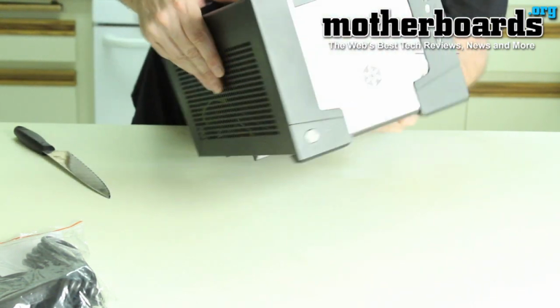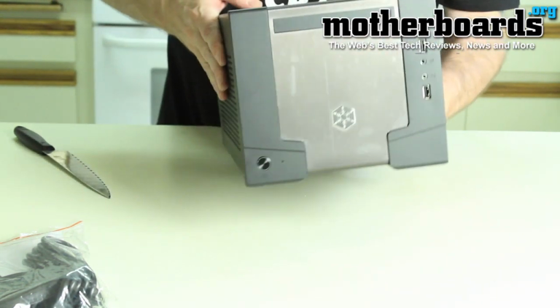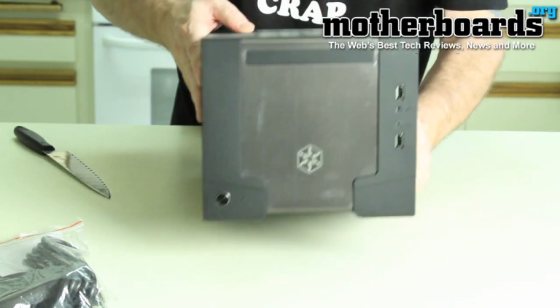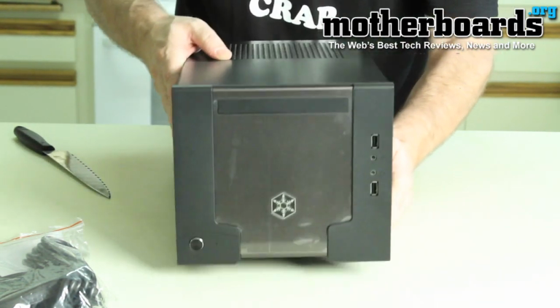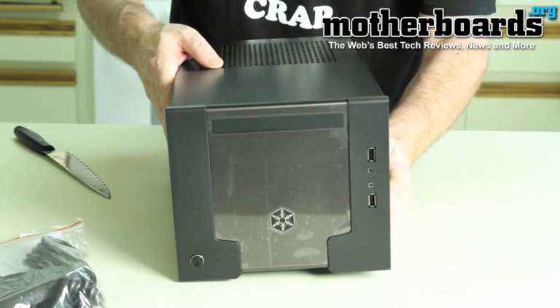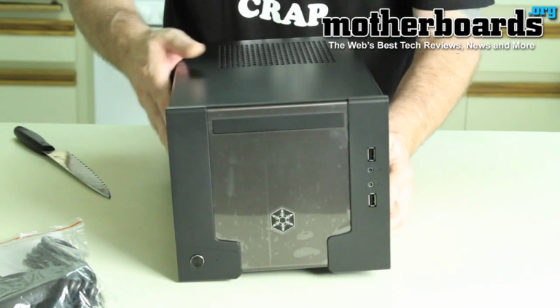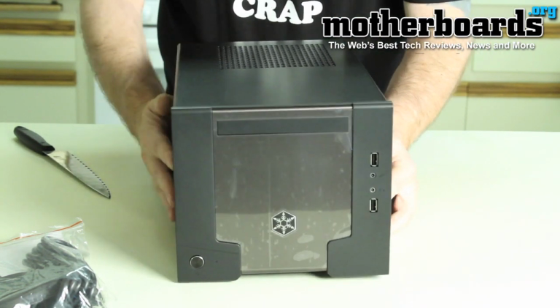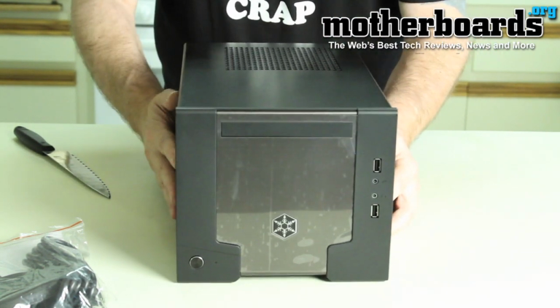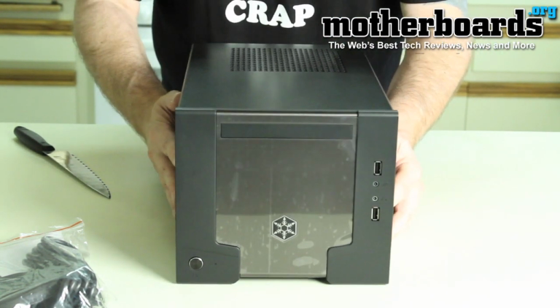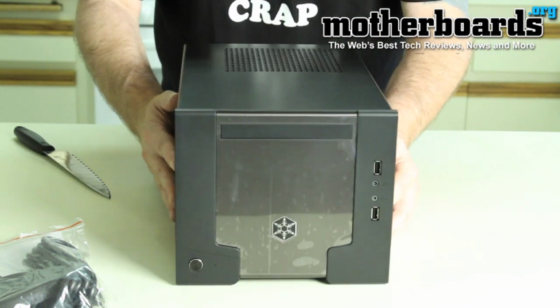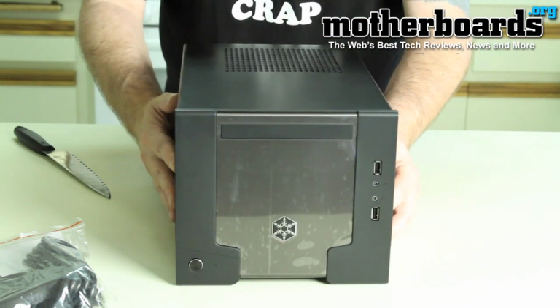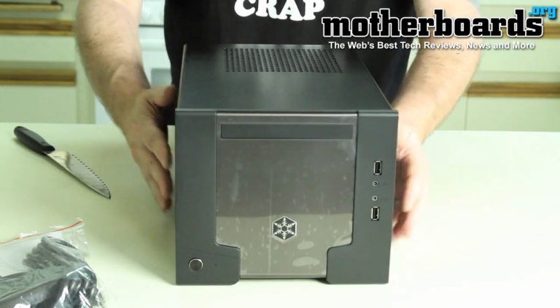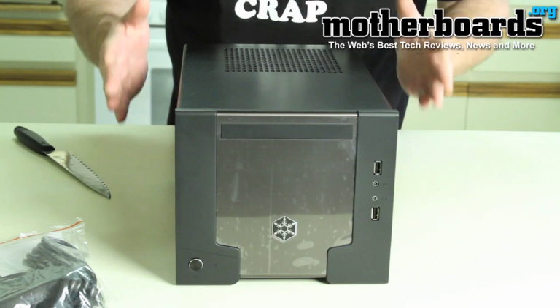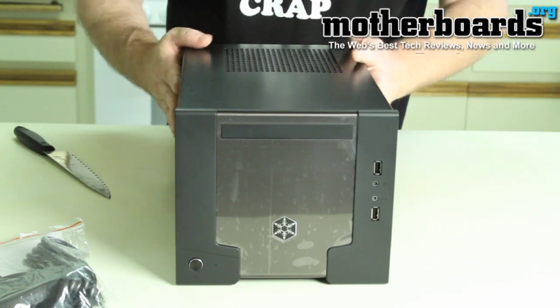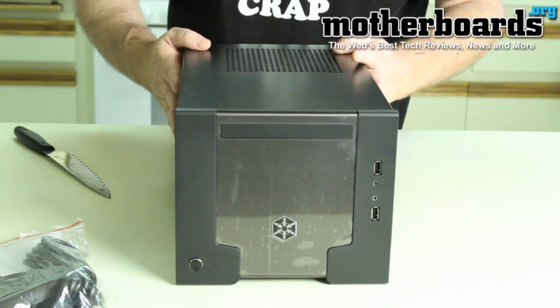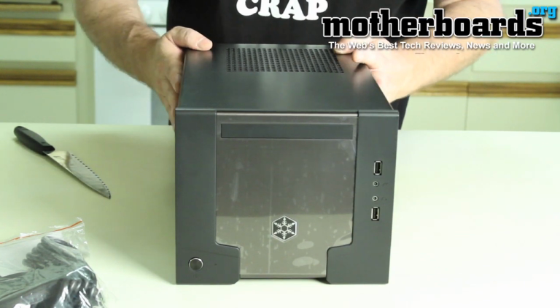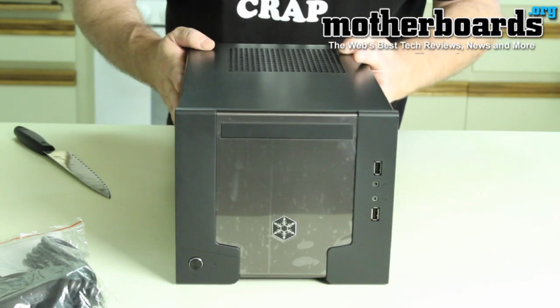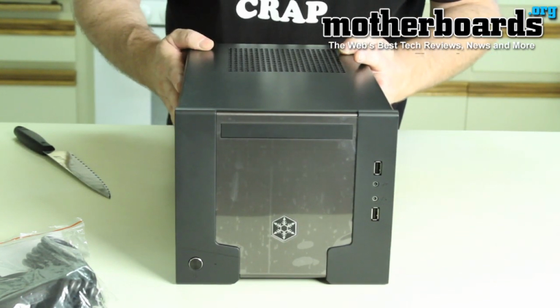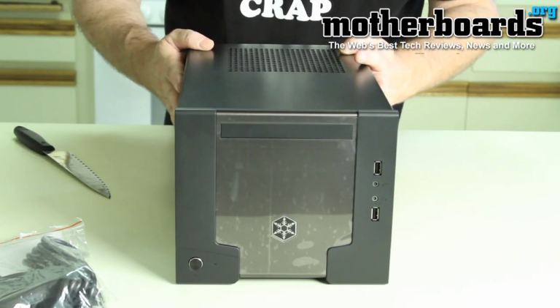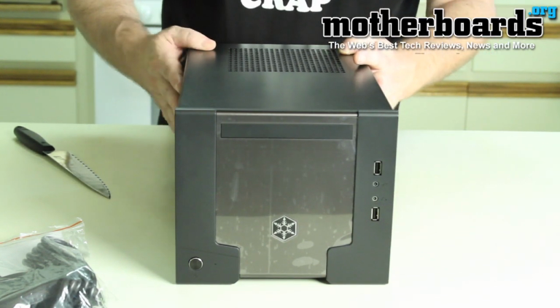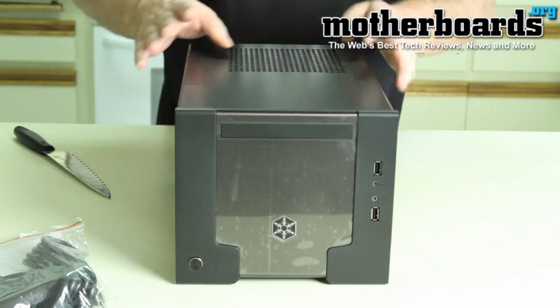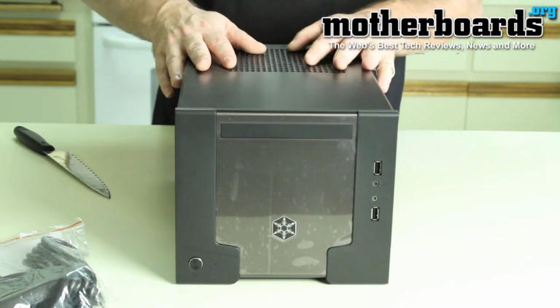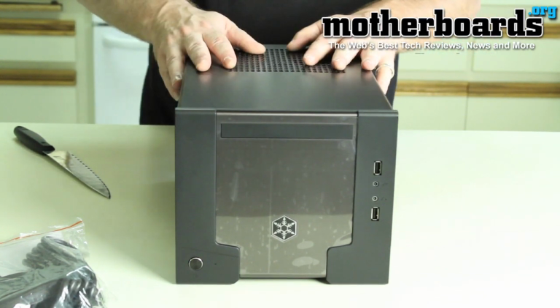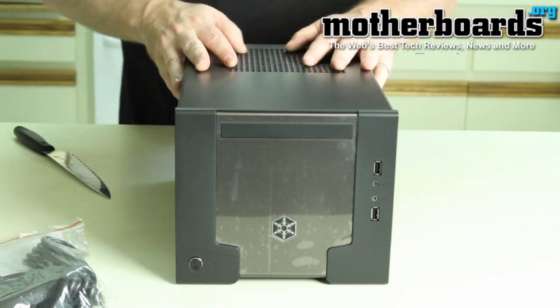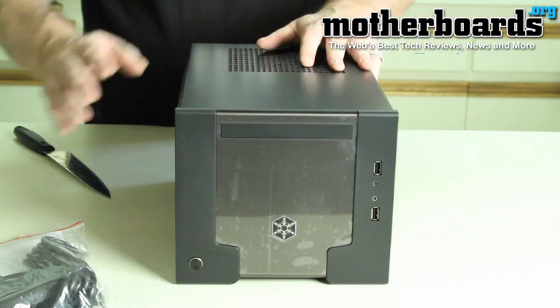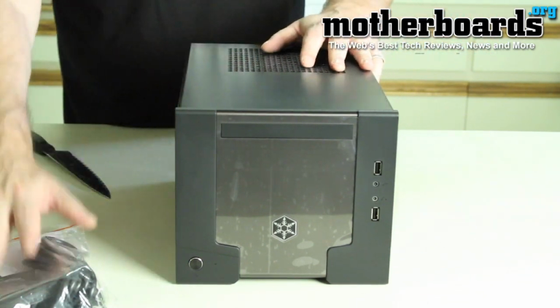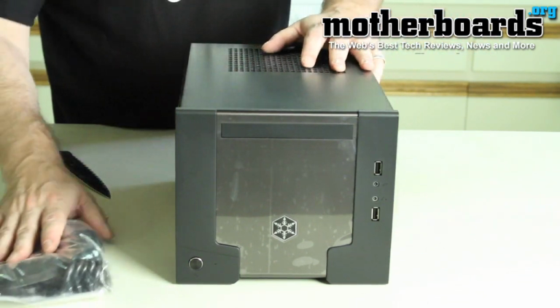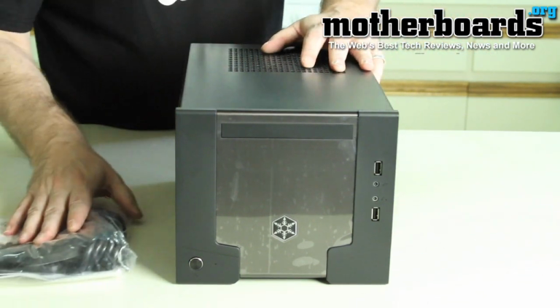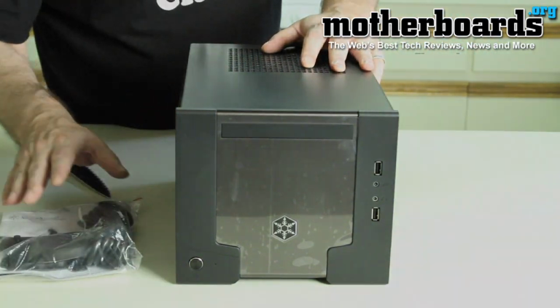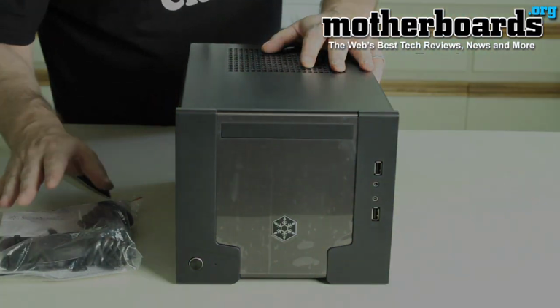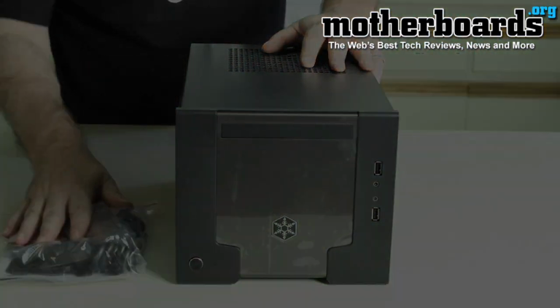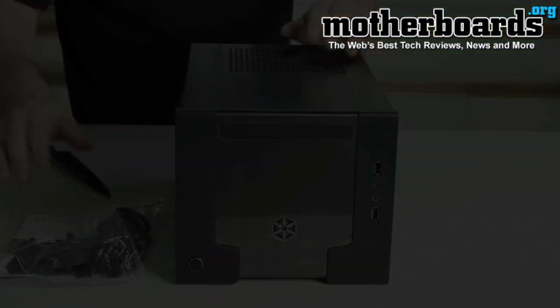That's basically all there is. We'll have a review for you on this, but so far this is the unboxing of this new product. Thanks for watching, I hope you enjoyed it.